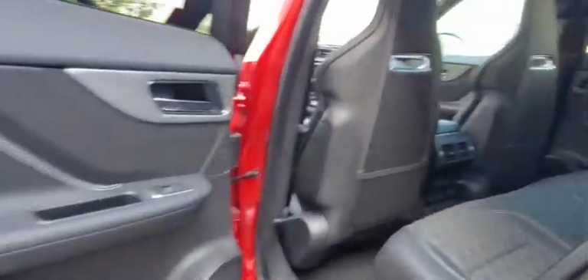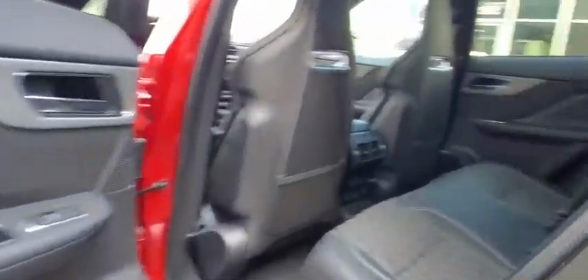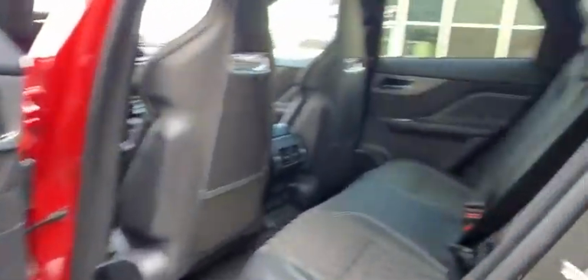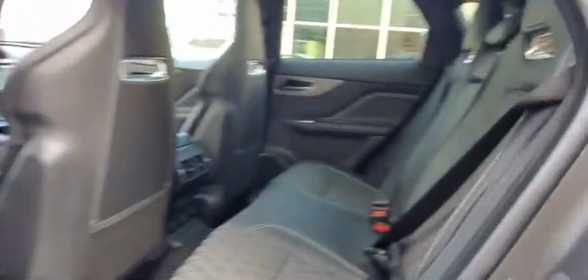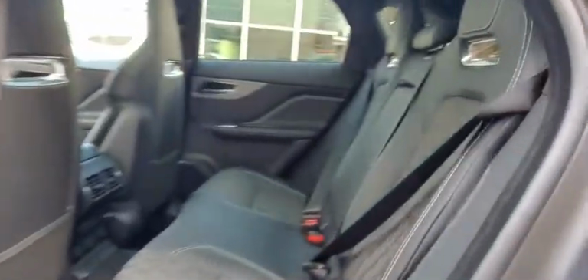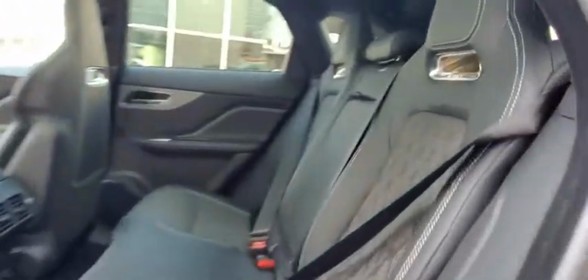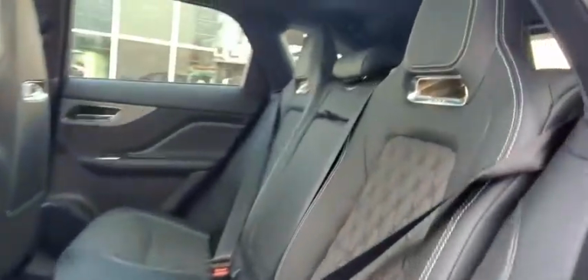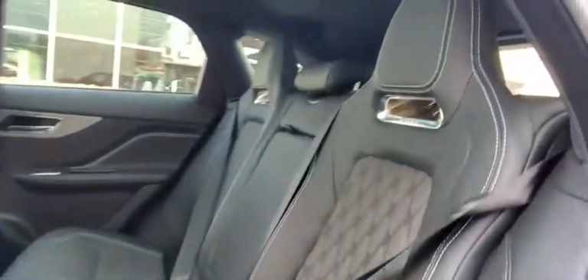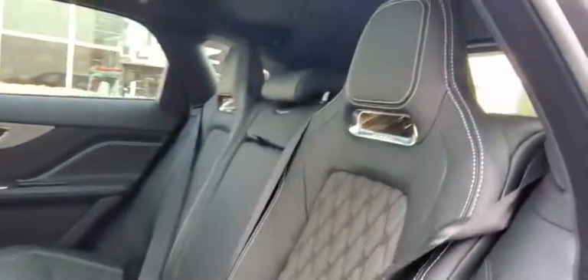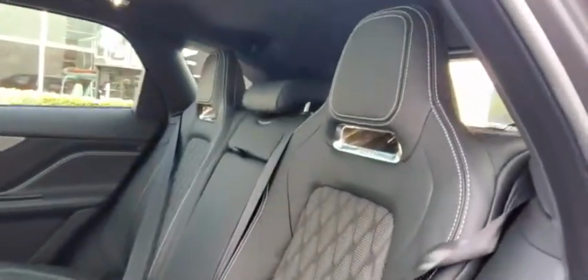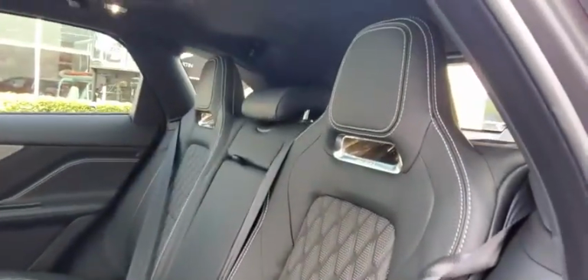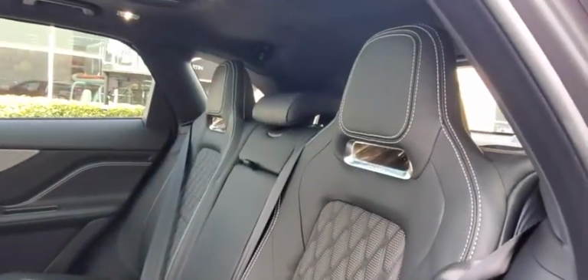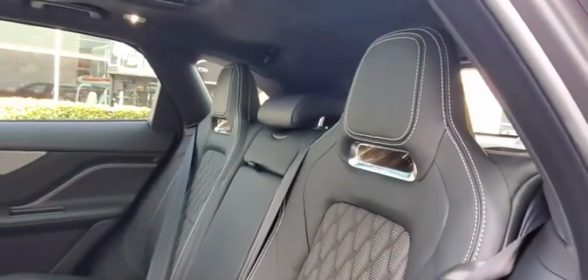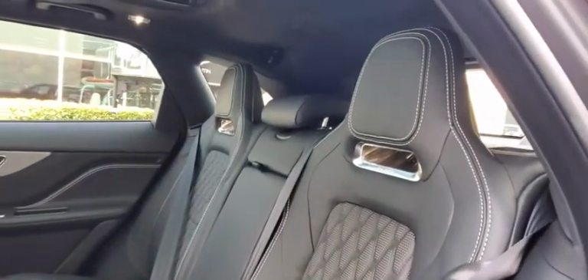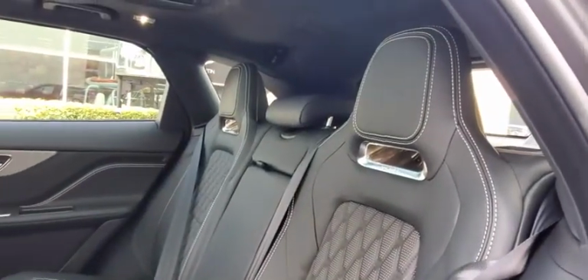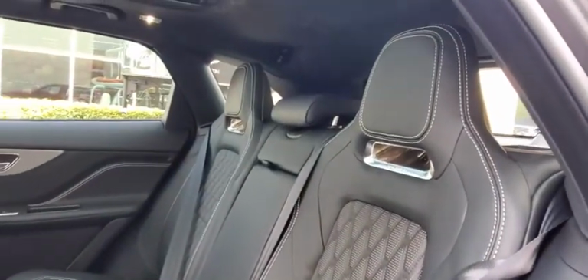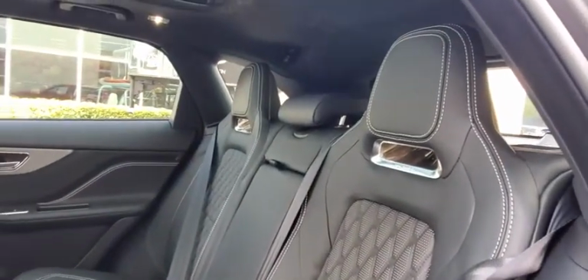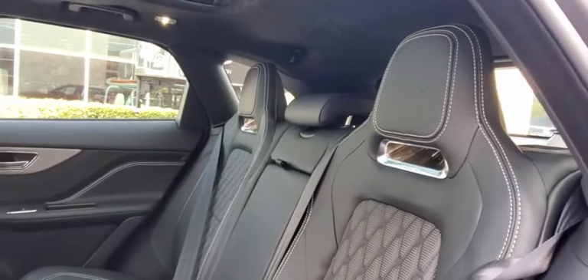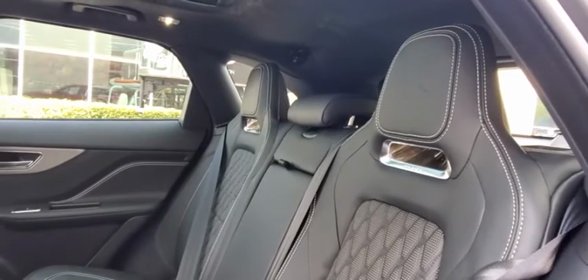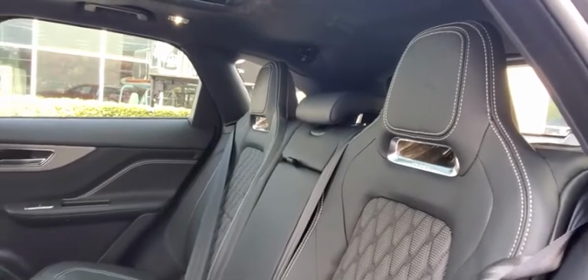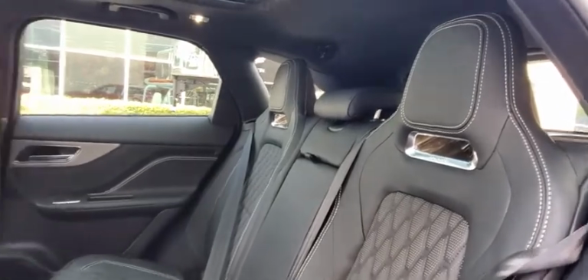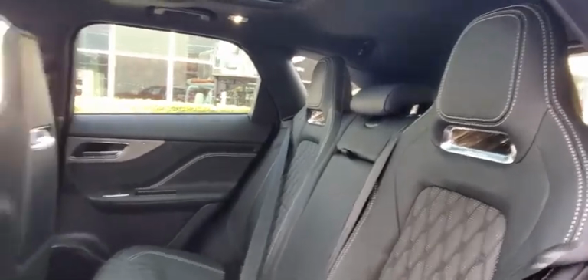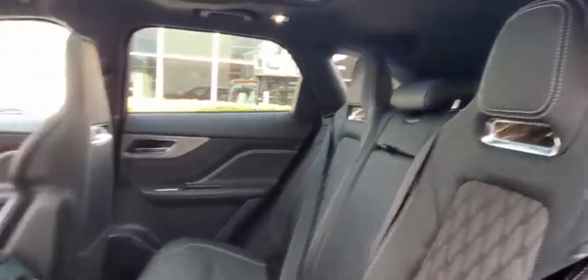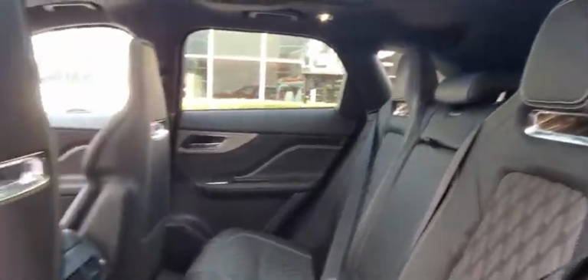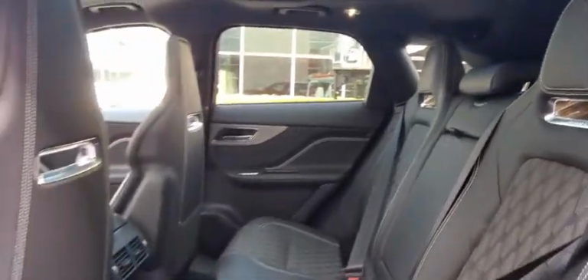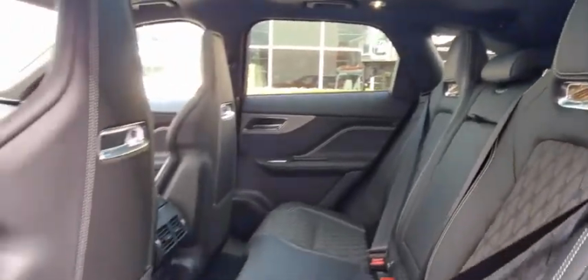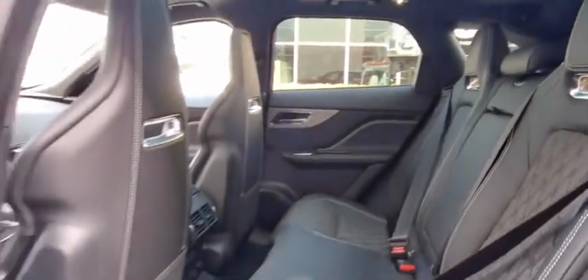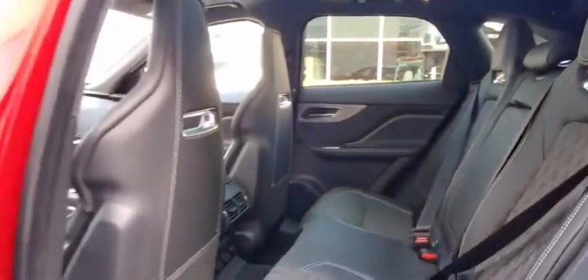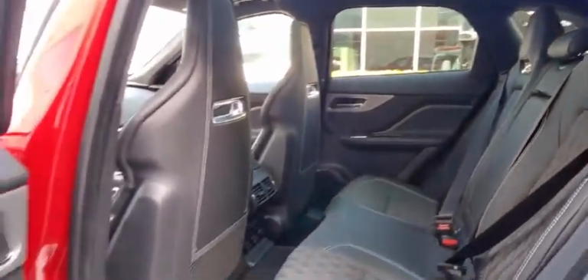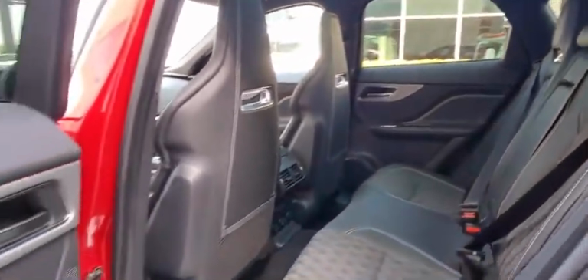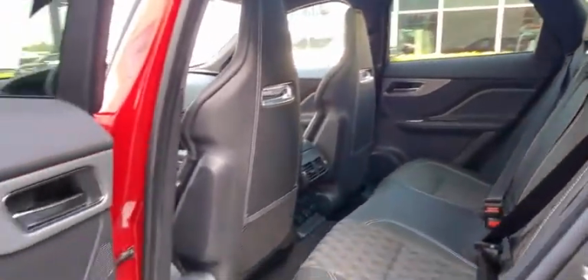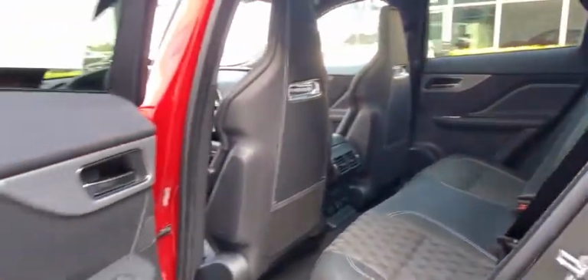Adjustable steering wheel, power steering, cruise control, keyless start, hard disk drive media storage.